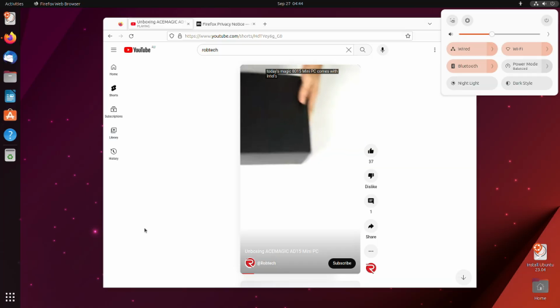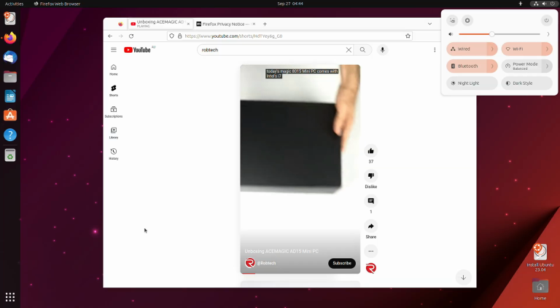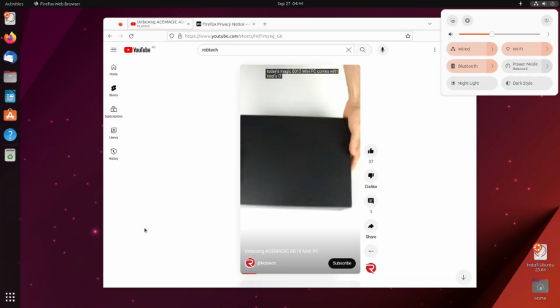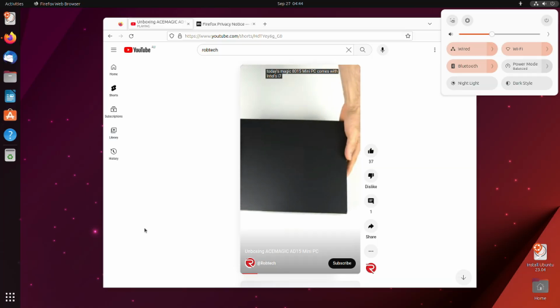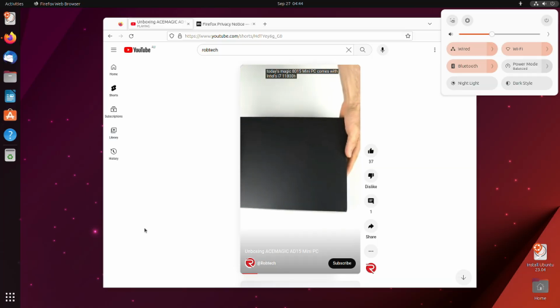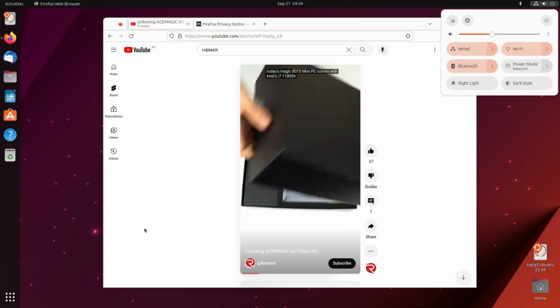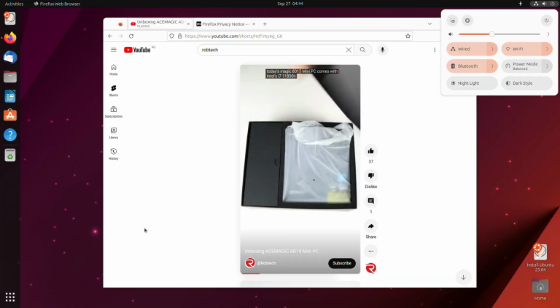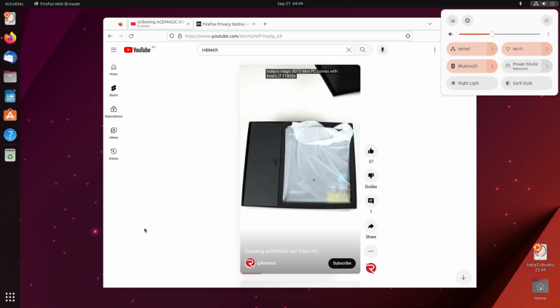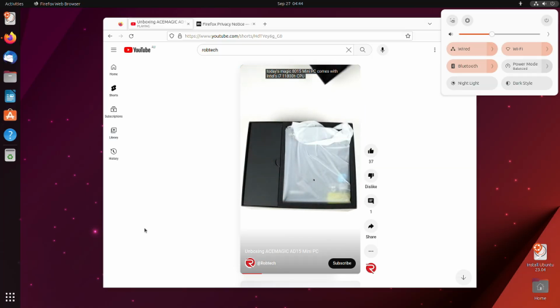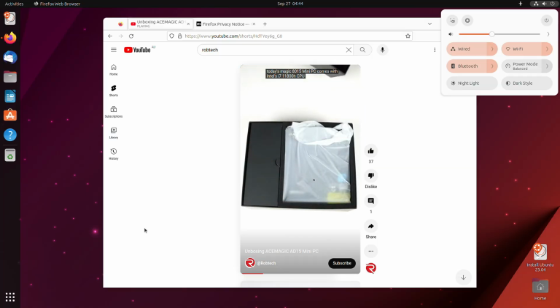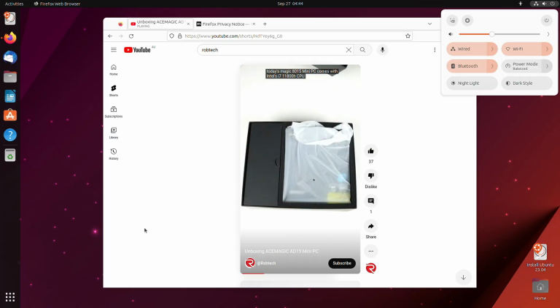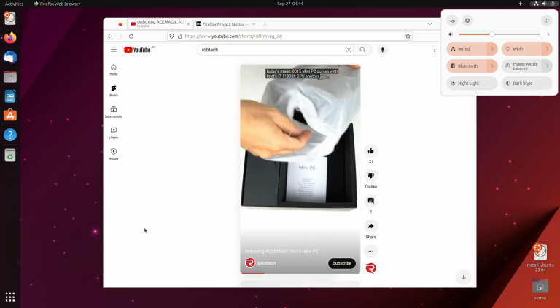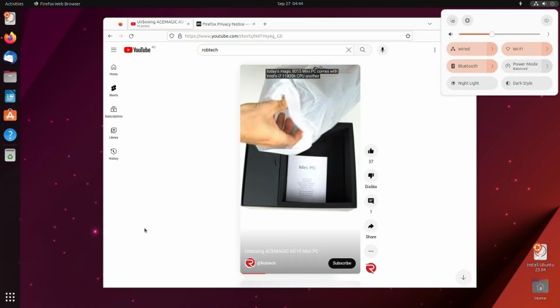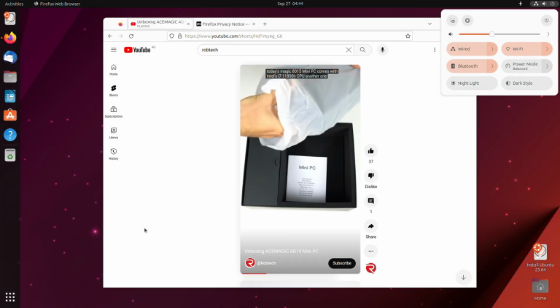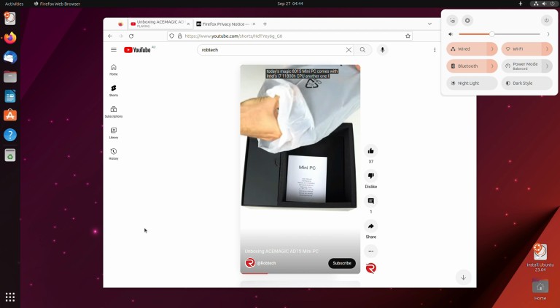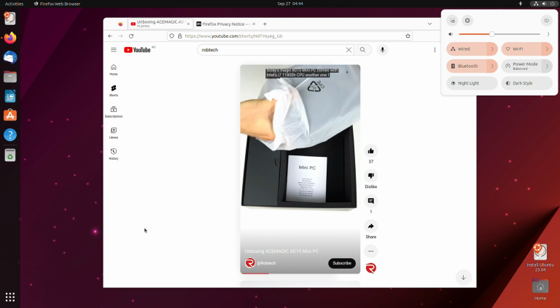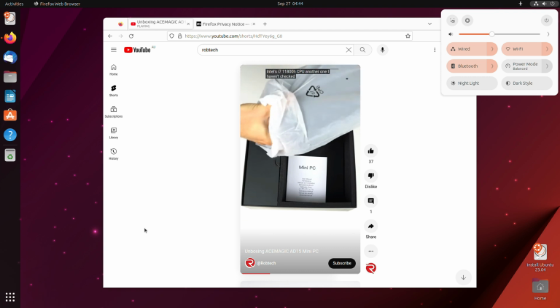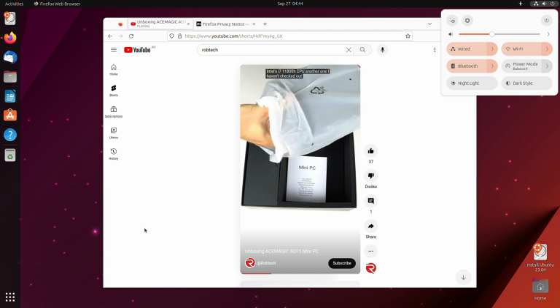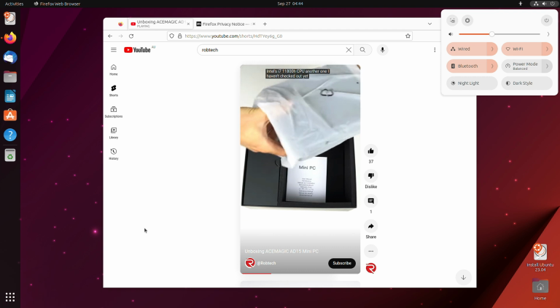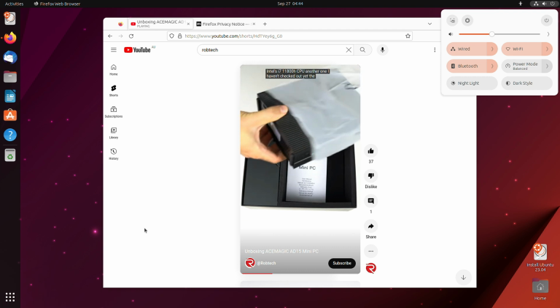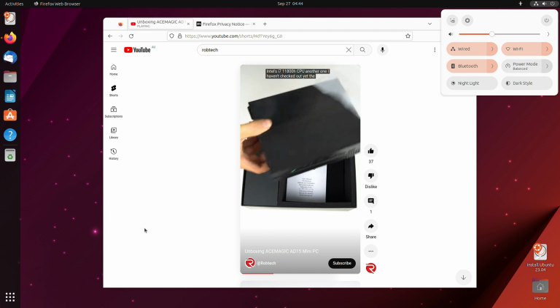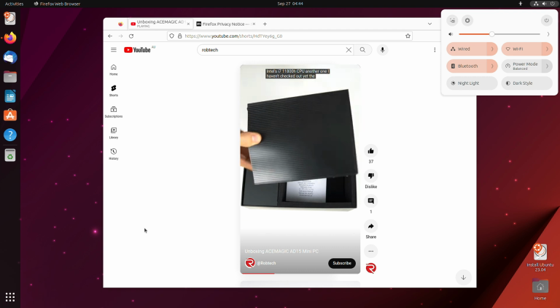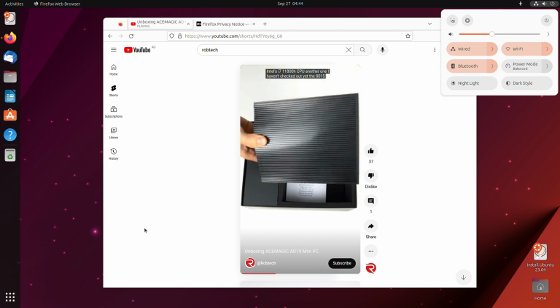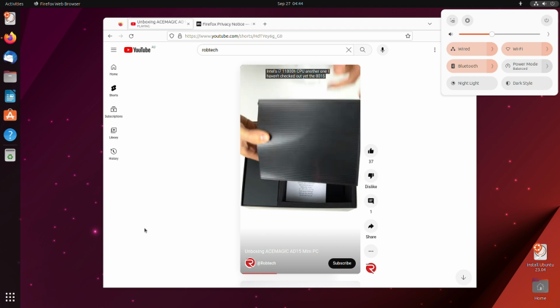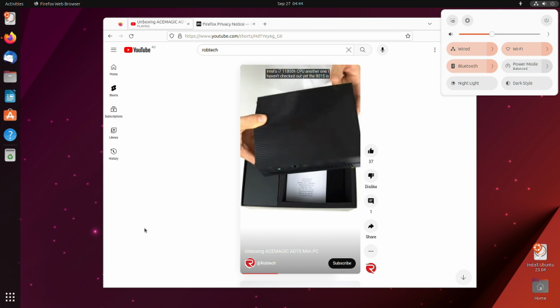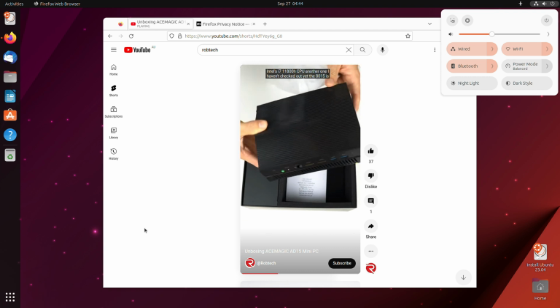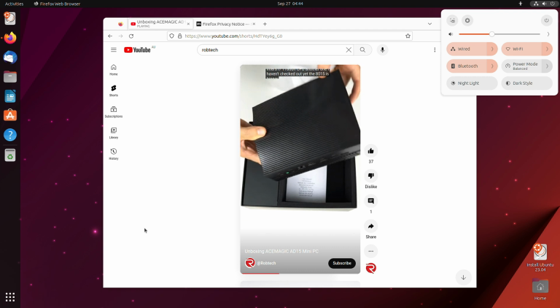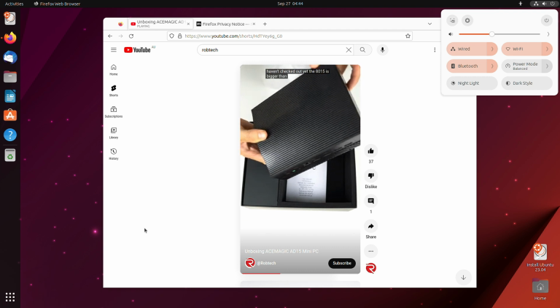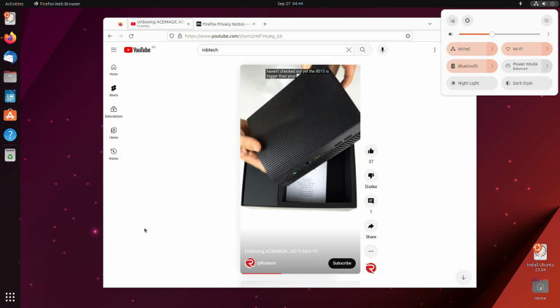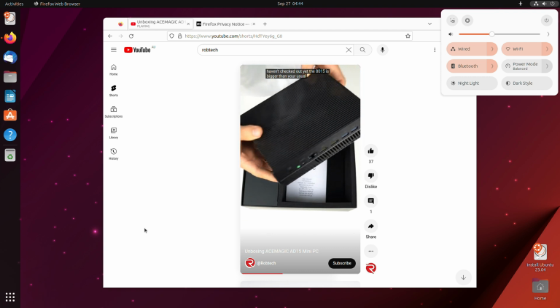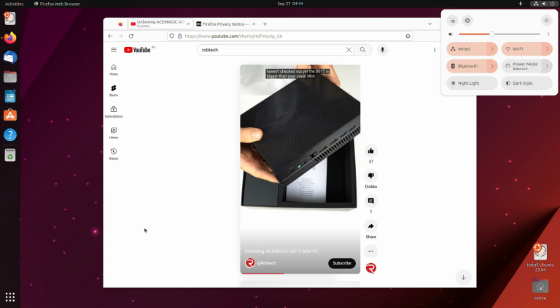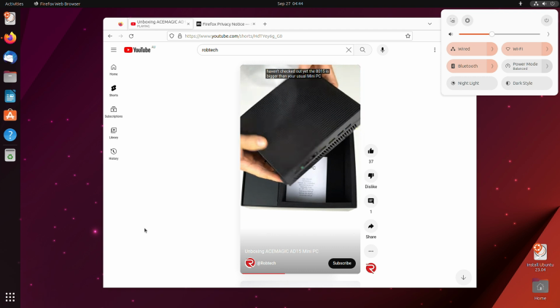It comes with Windows 11 Pro pre-installed. I tested Ubuntu off a USB drive and it was all good if you want to run Linux instead.